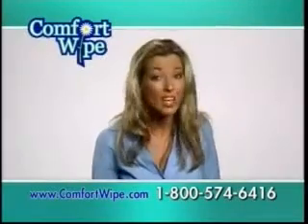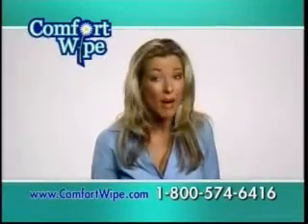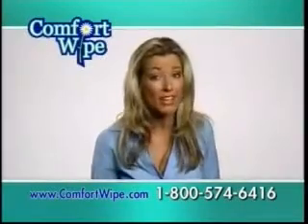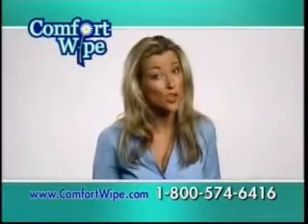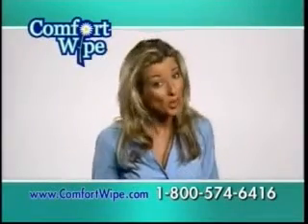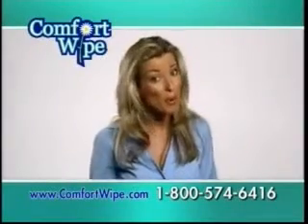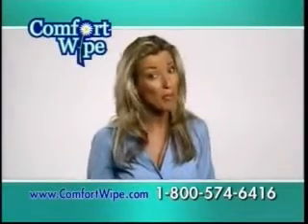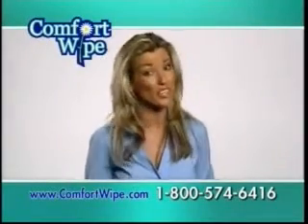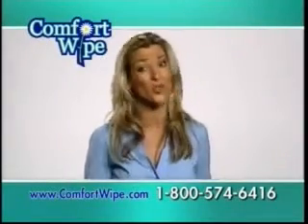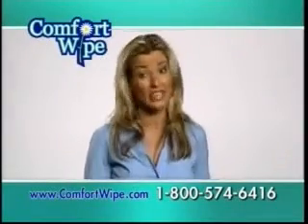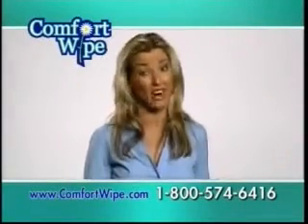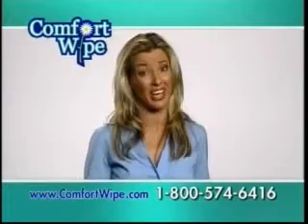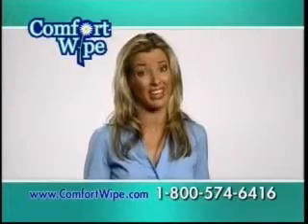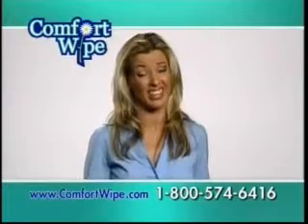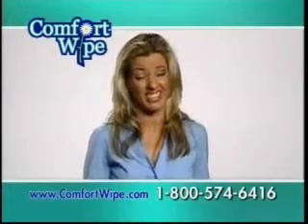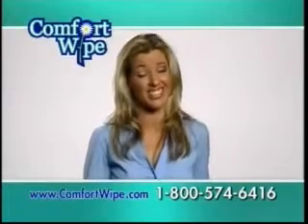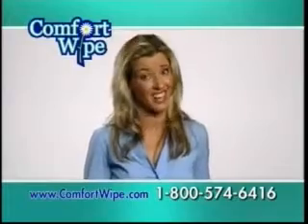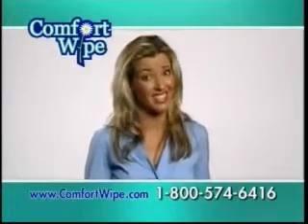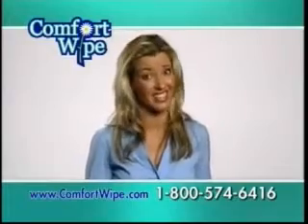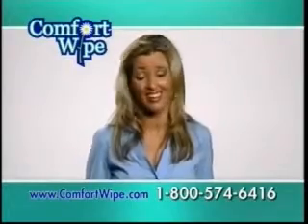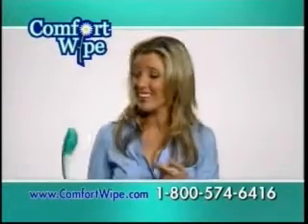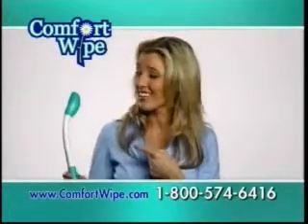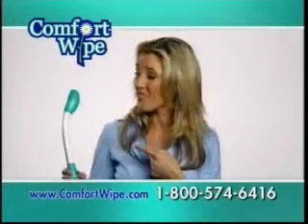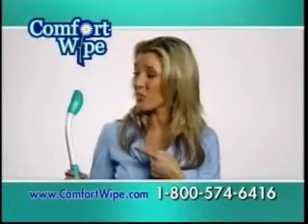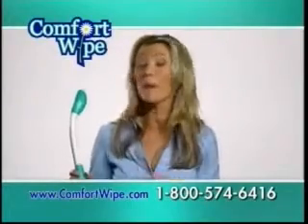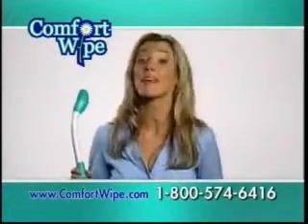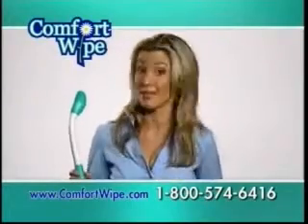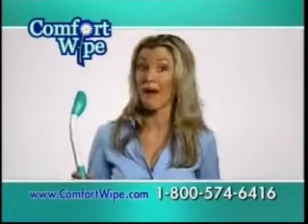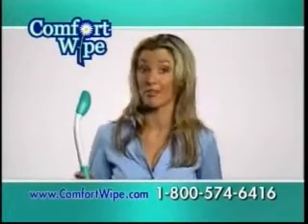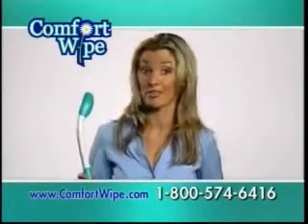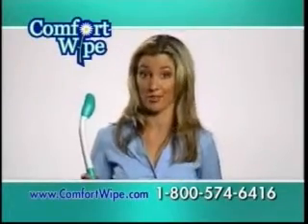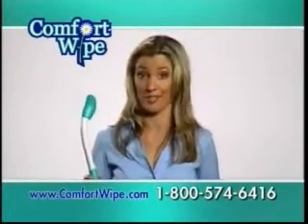Think about it — toilet paper is really archaic and disgusting. The Comfort Wife is the modern solution.